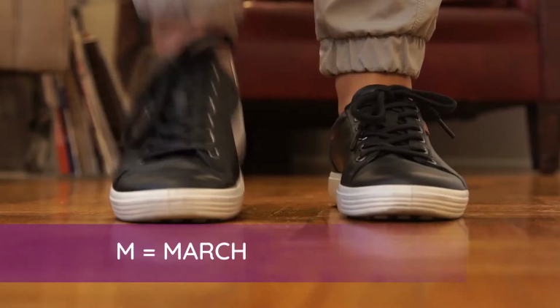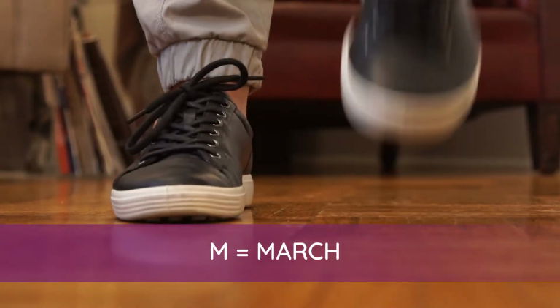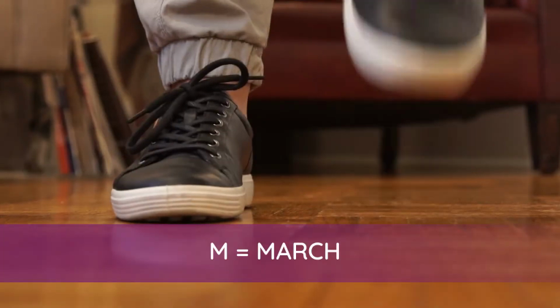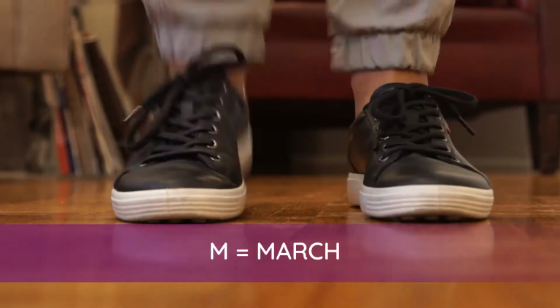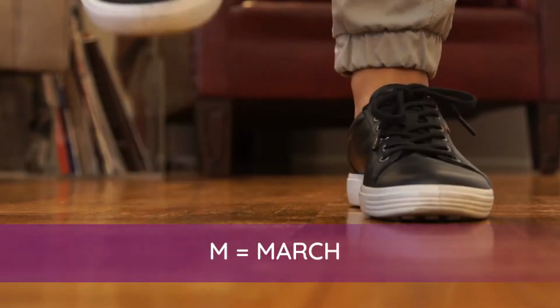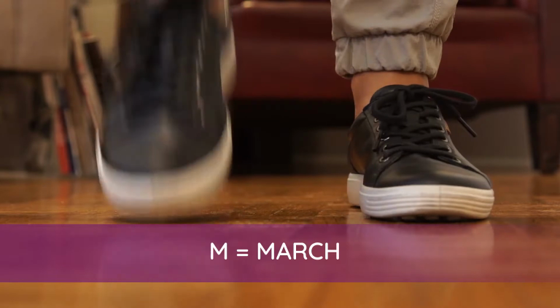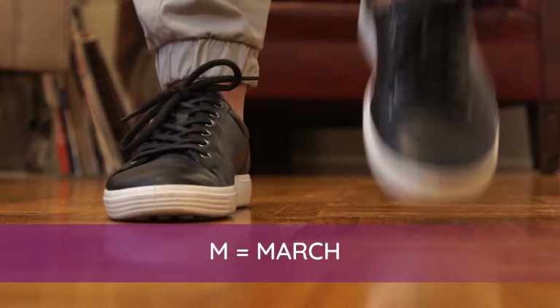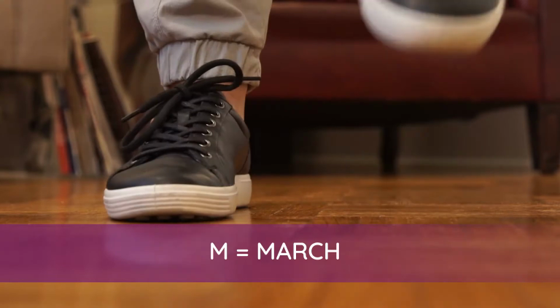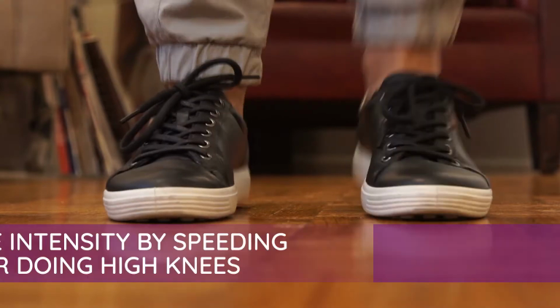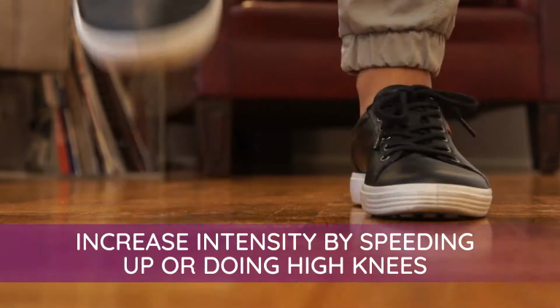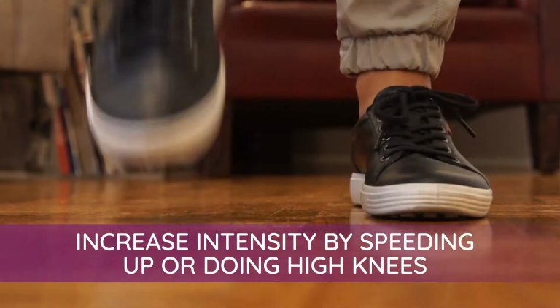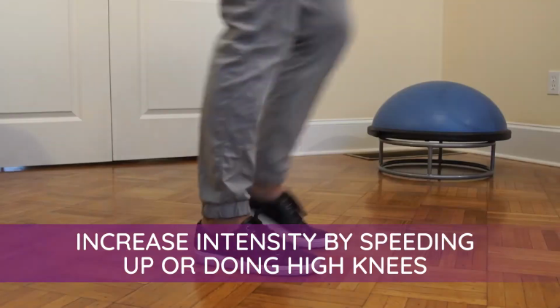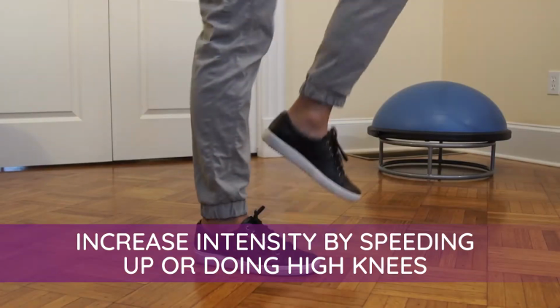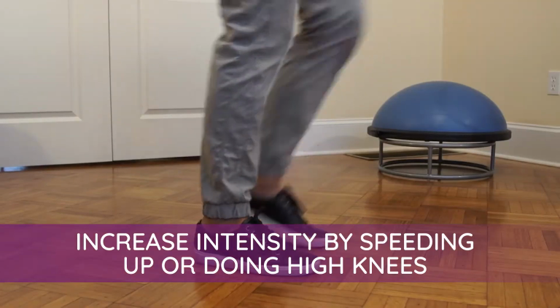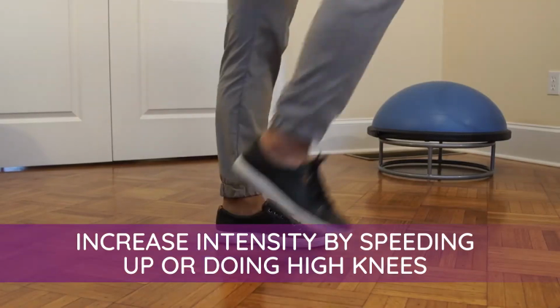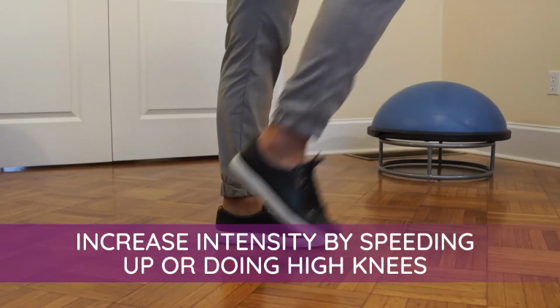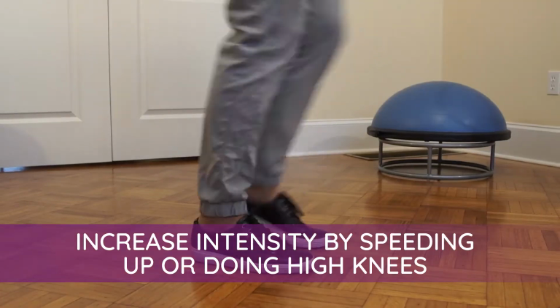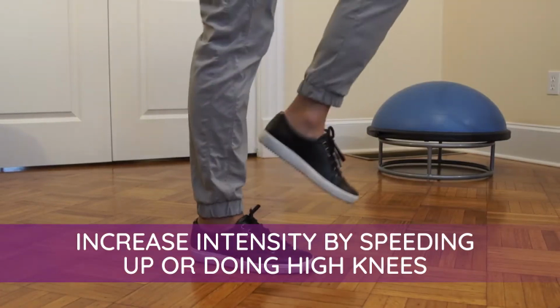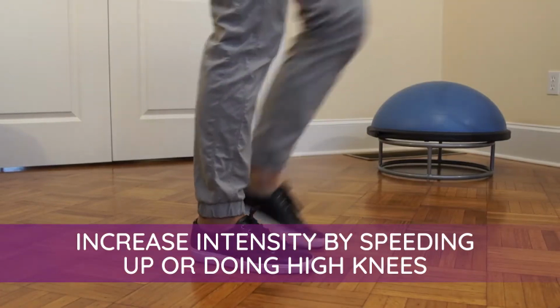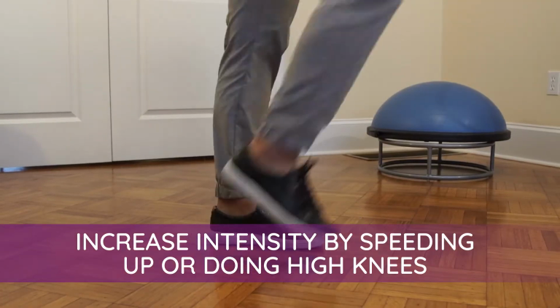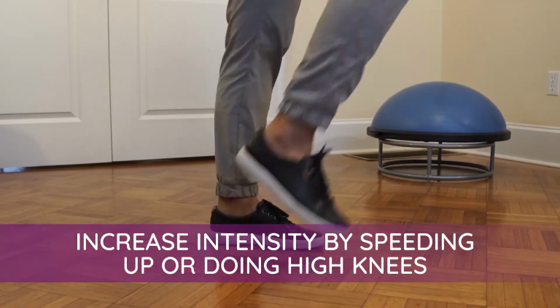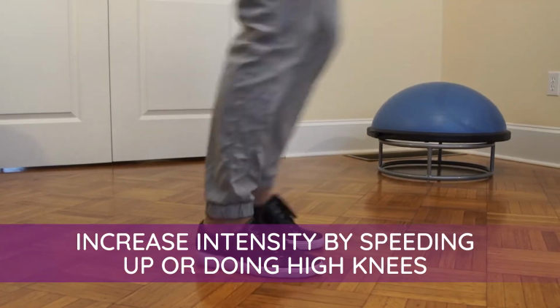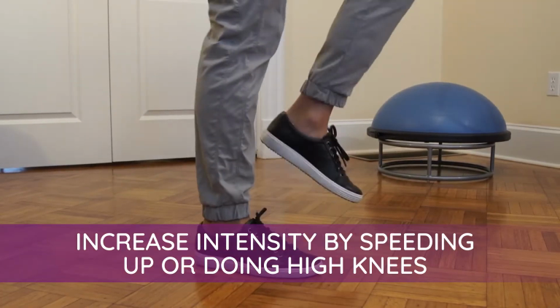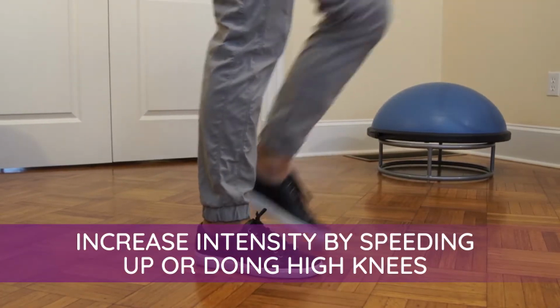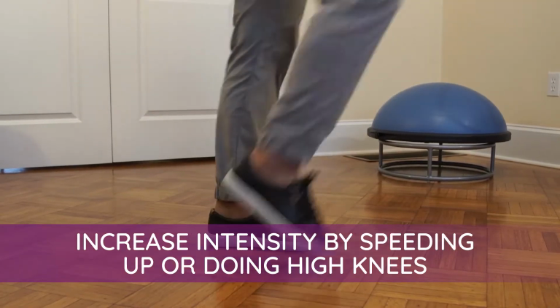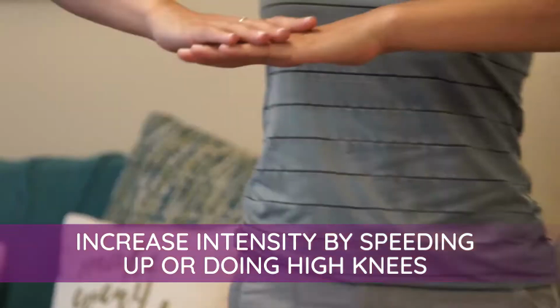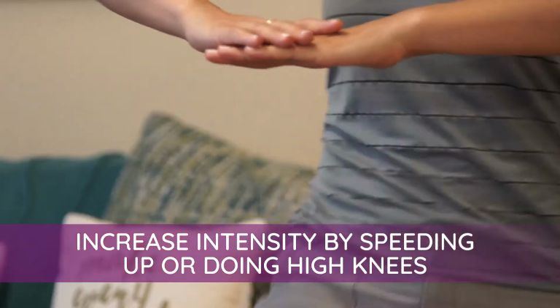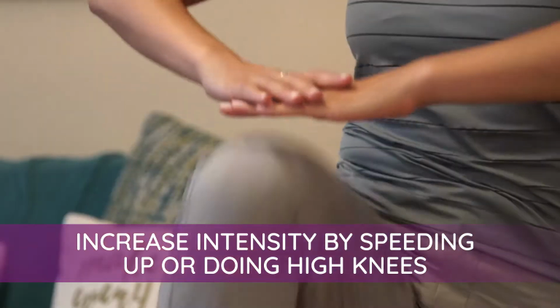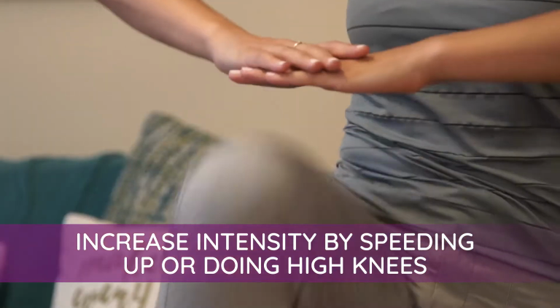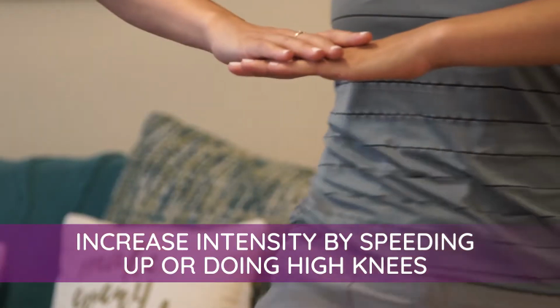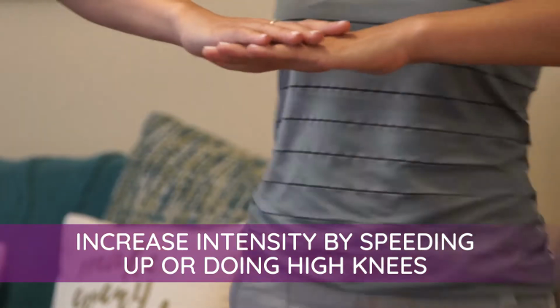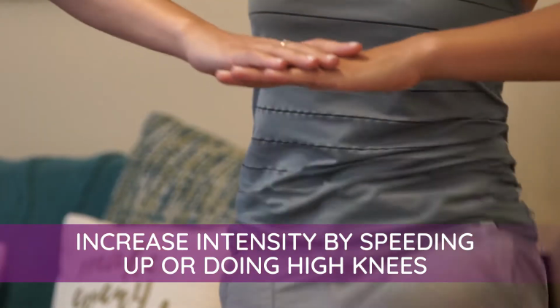M is for march. You can increase the intensity by either speeding up your steps or making them high knees.